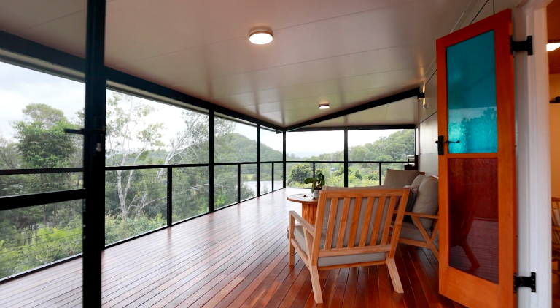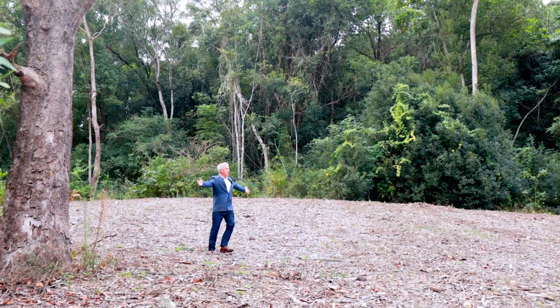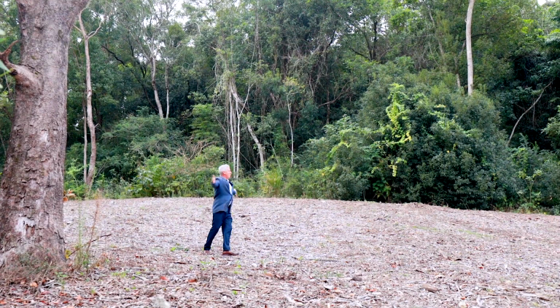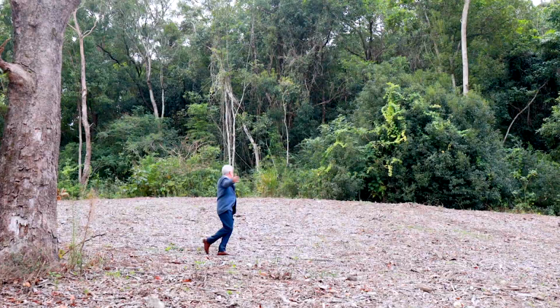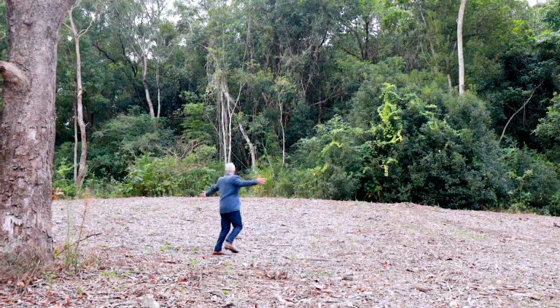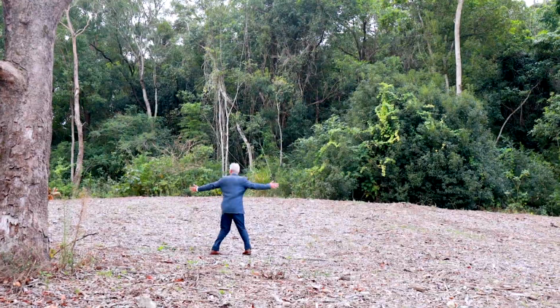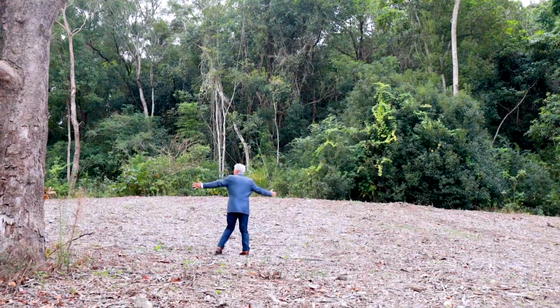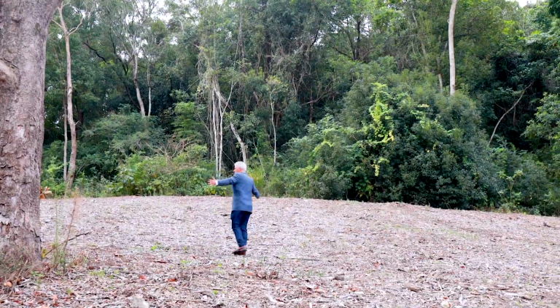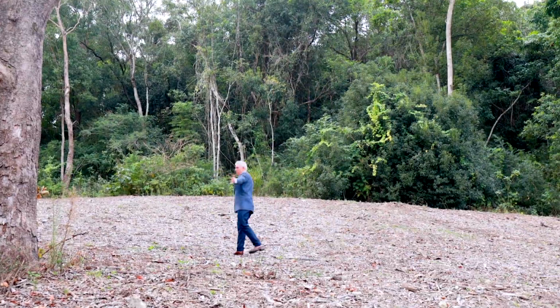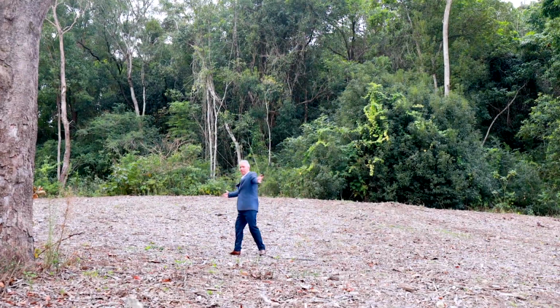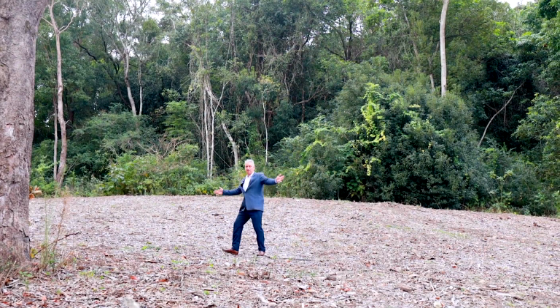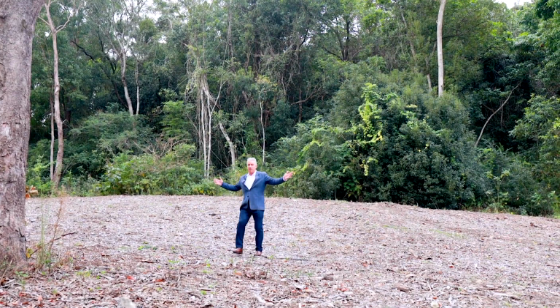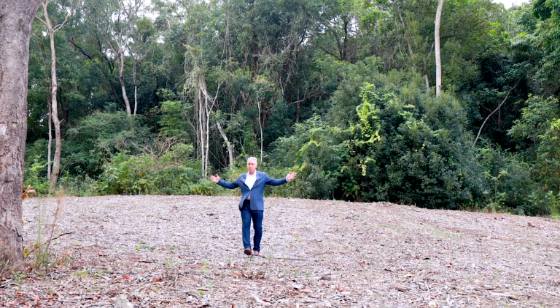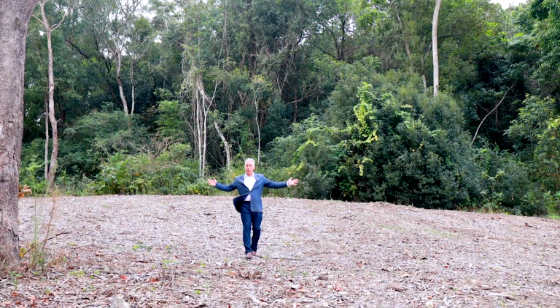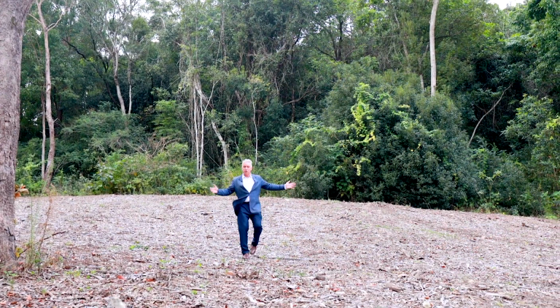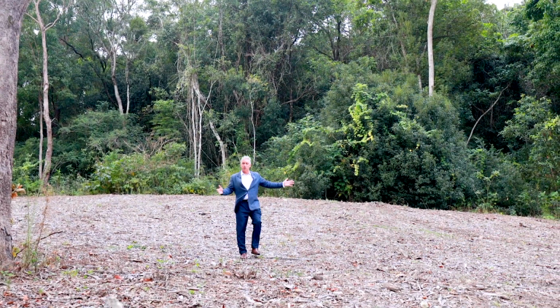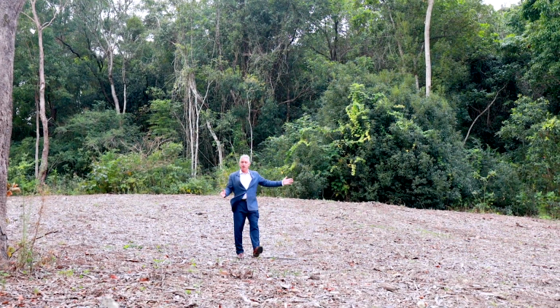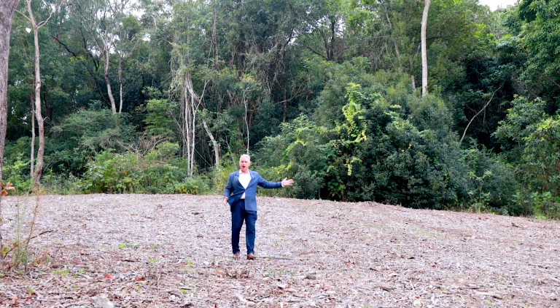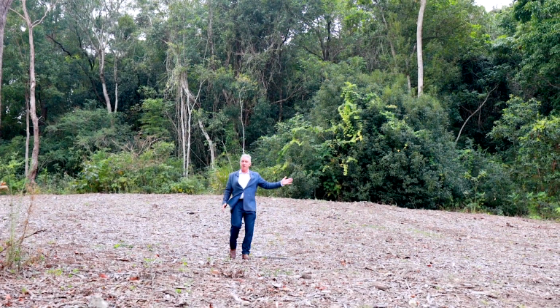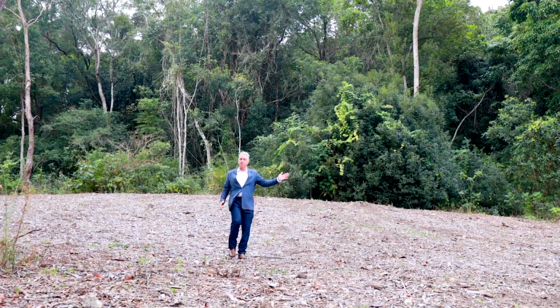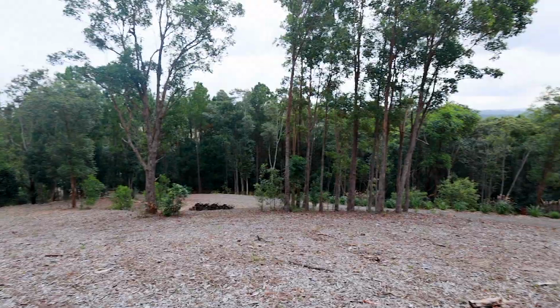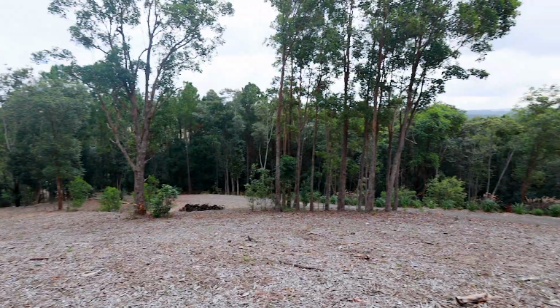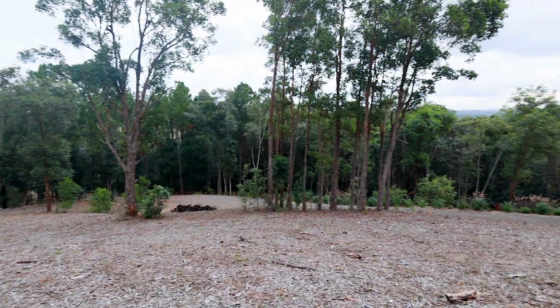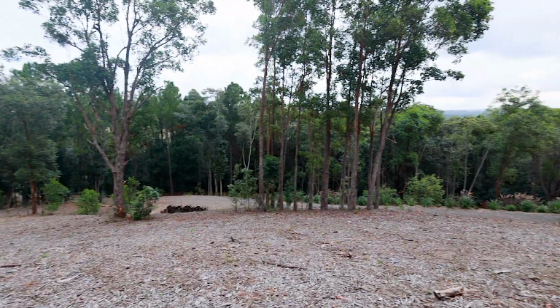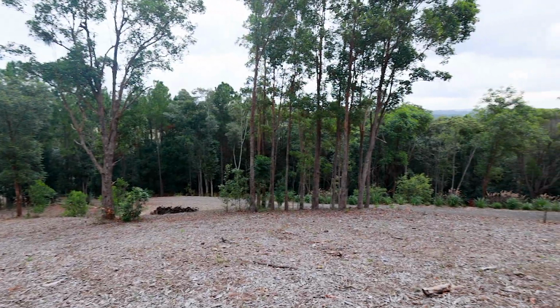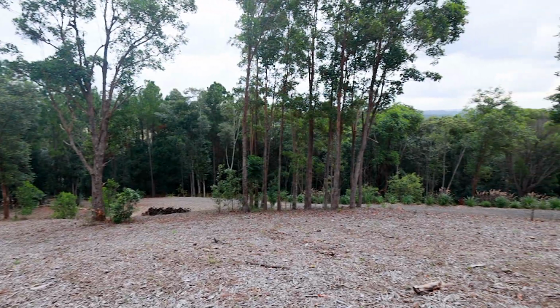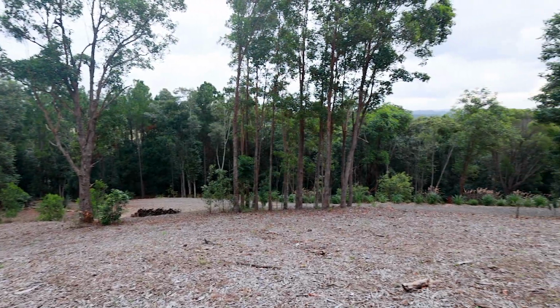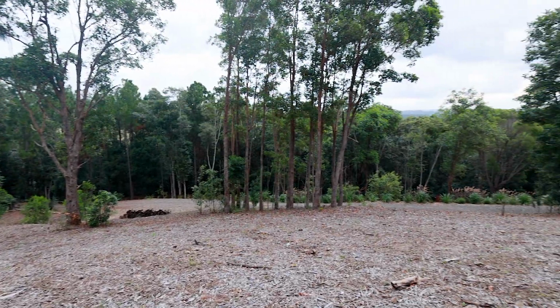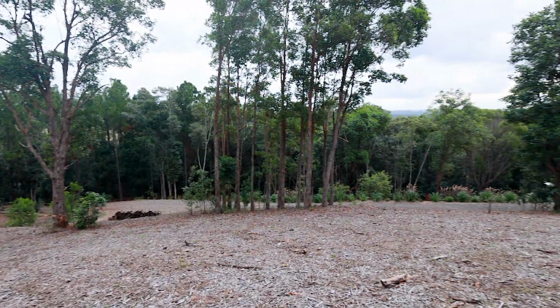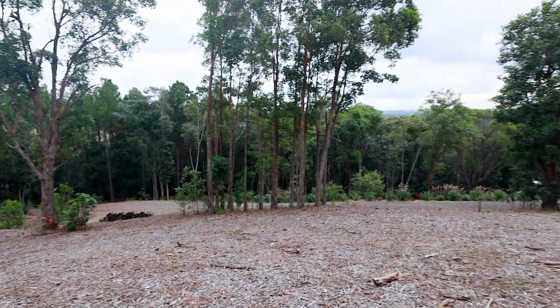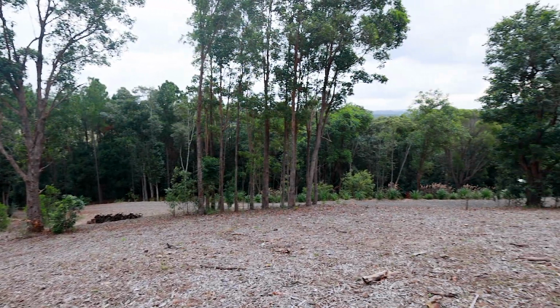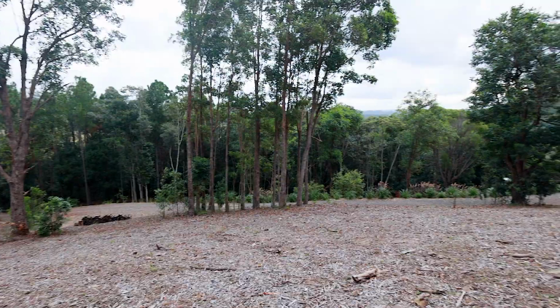All this space for you to build your dream home — we can't wait to show you through this property.